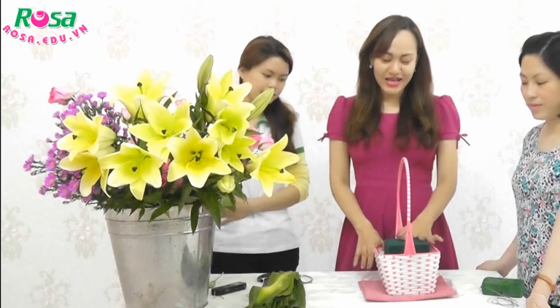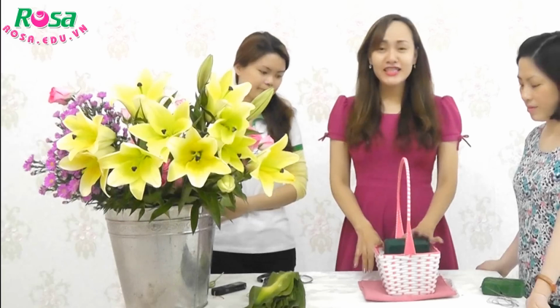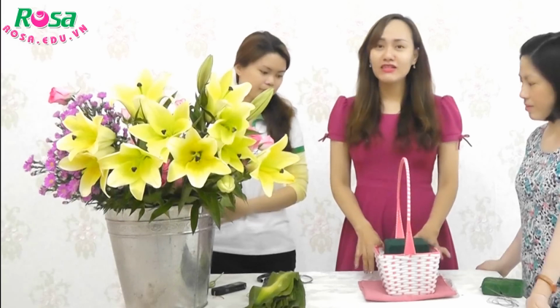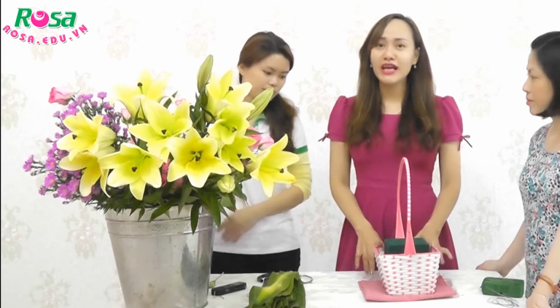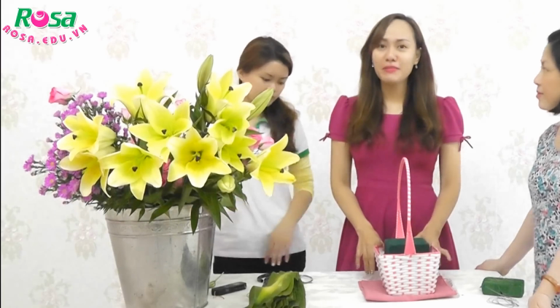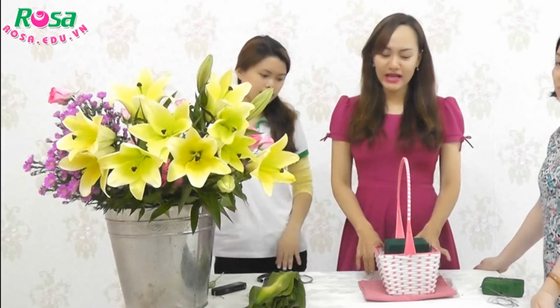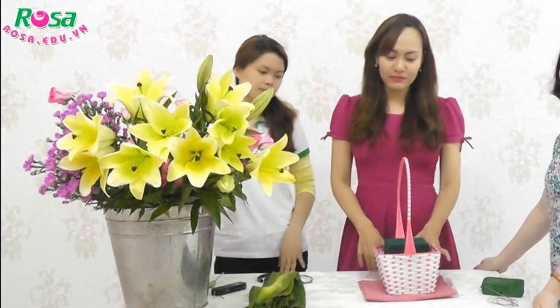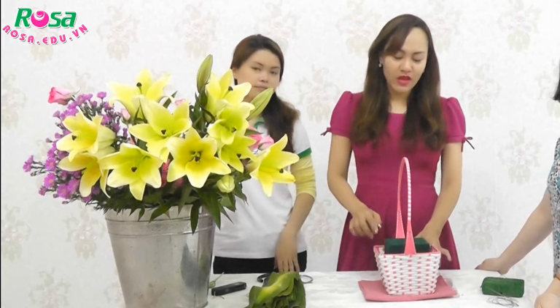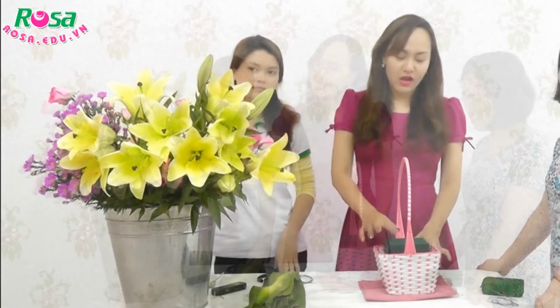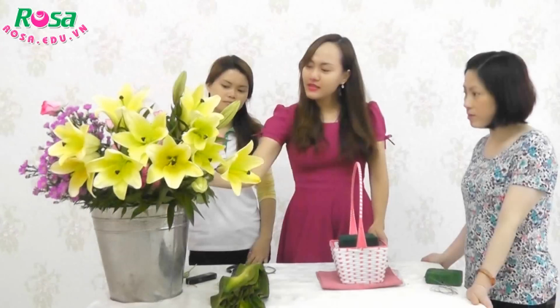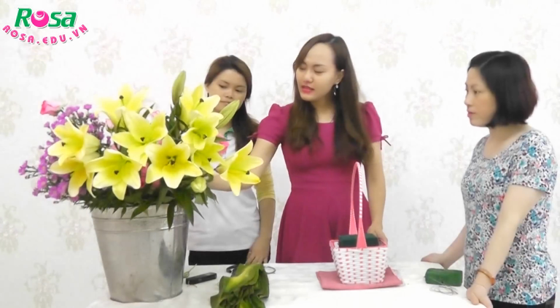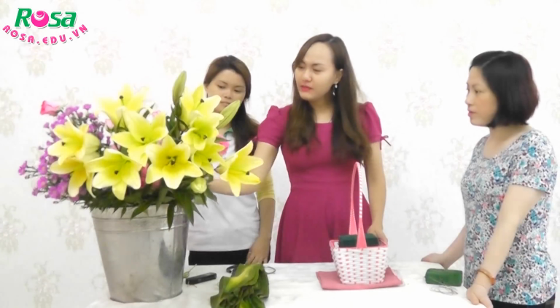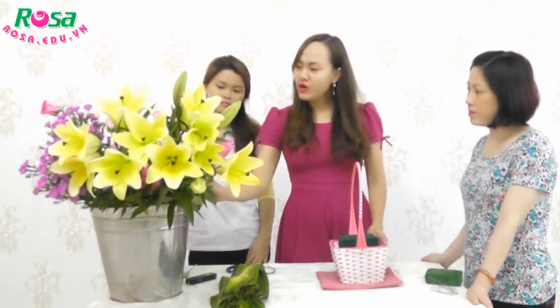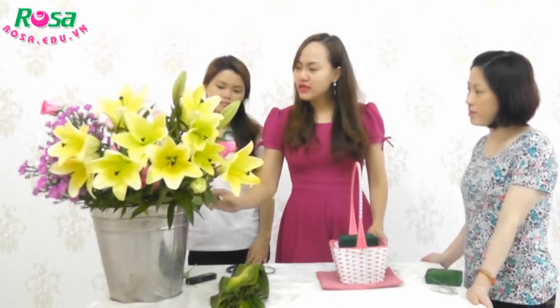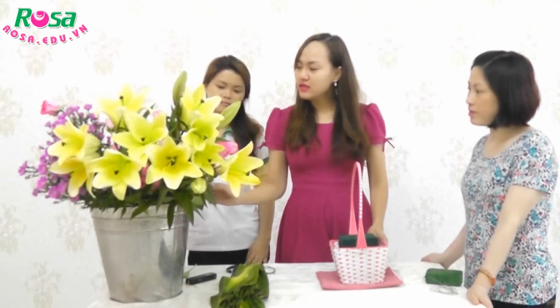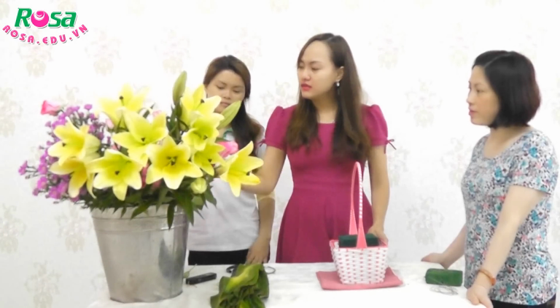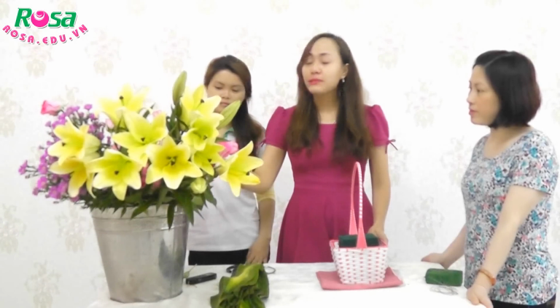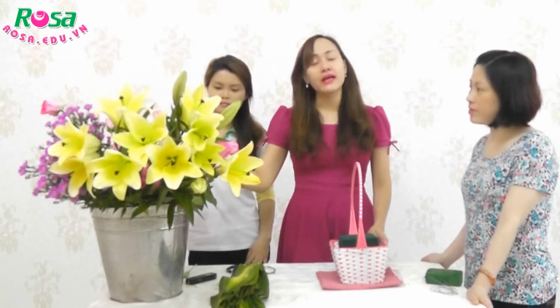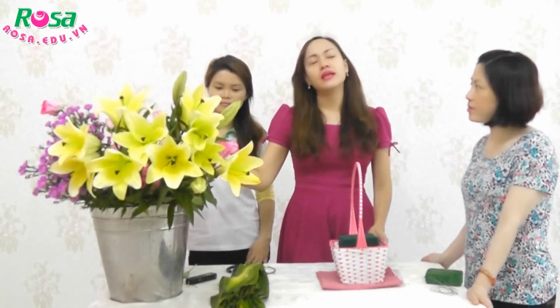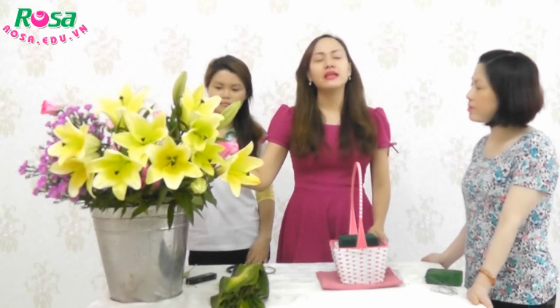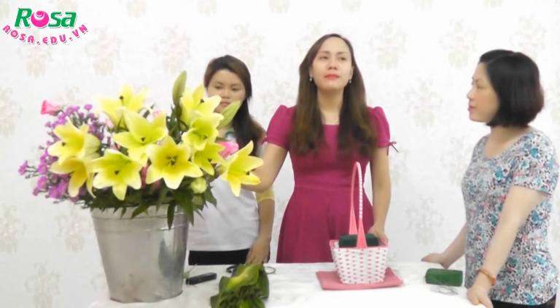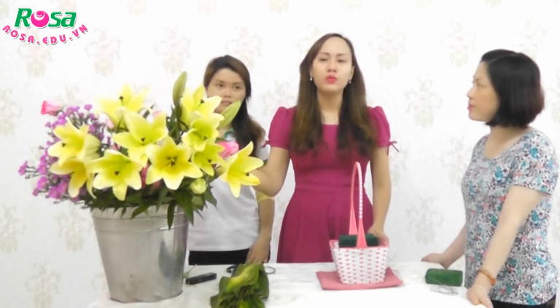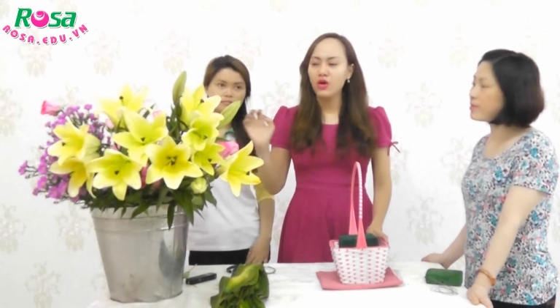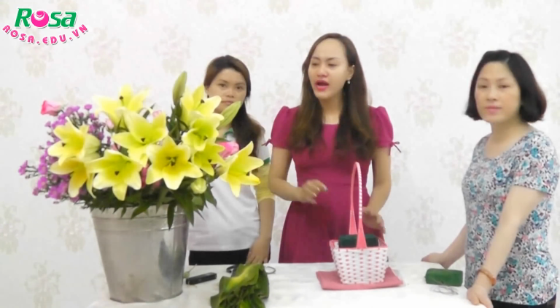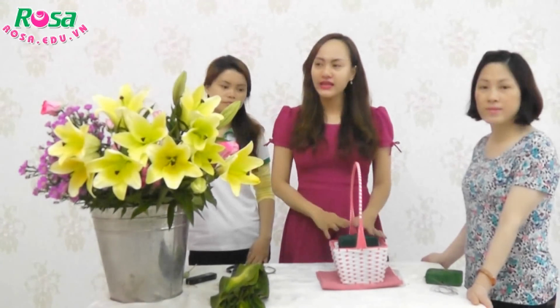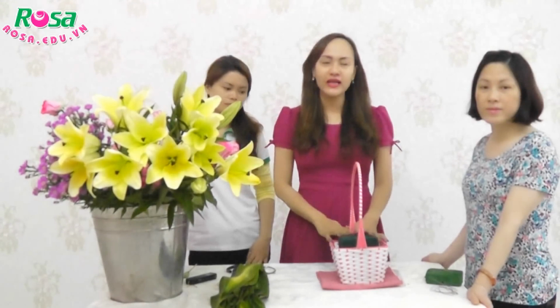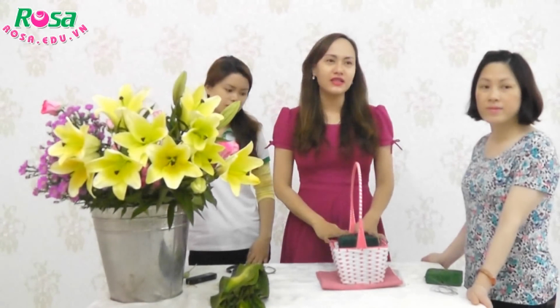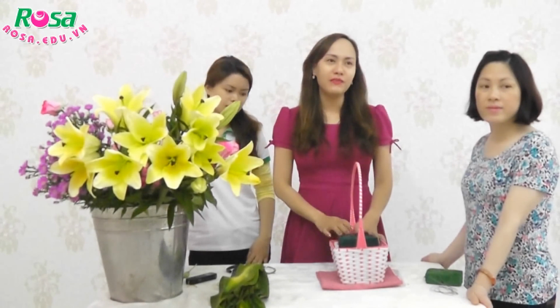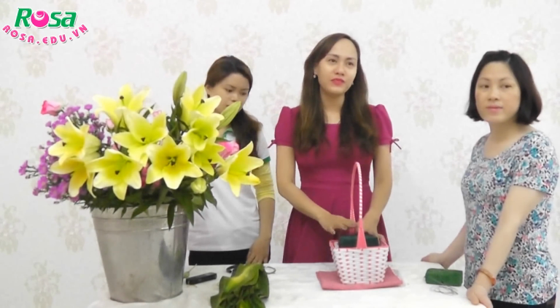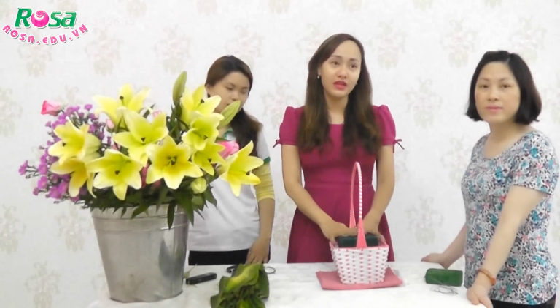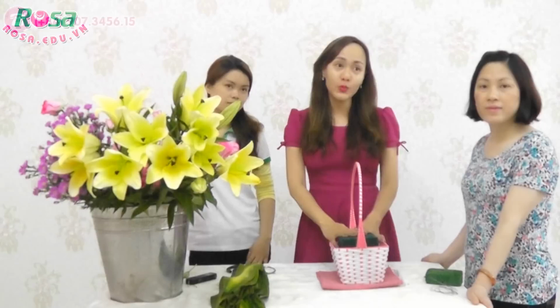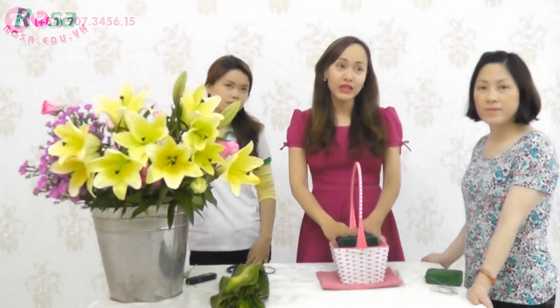Xin chào tất cả các bạn. Hôm nay cô sẽ hướng dẫn cho các bạn cách cắm một giỏ hoa để tặng cho người thân của mình.